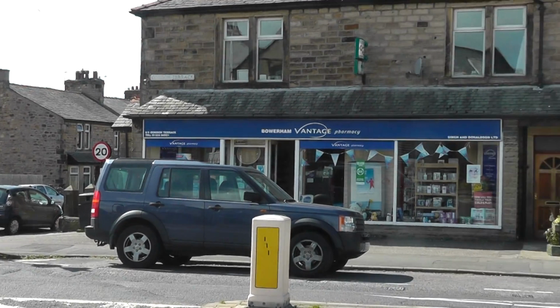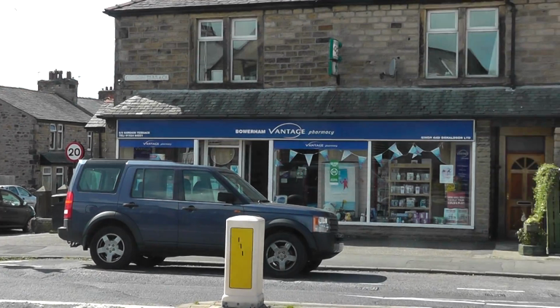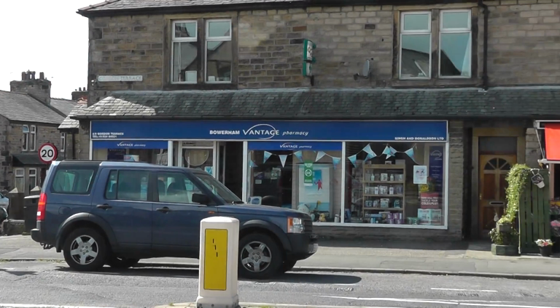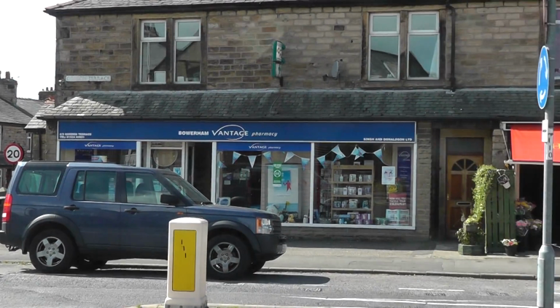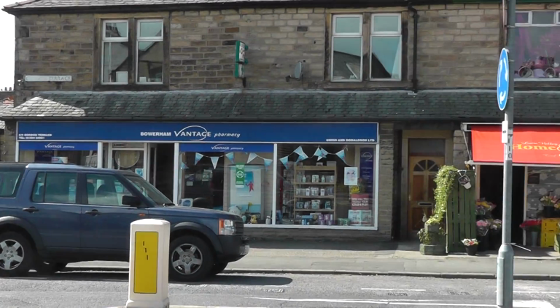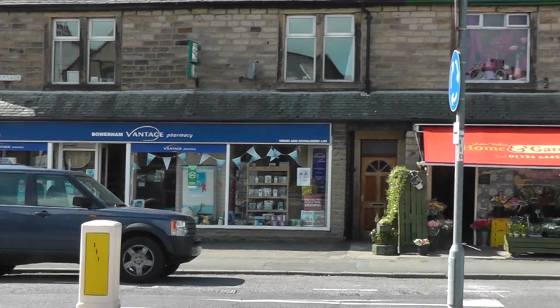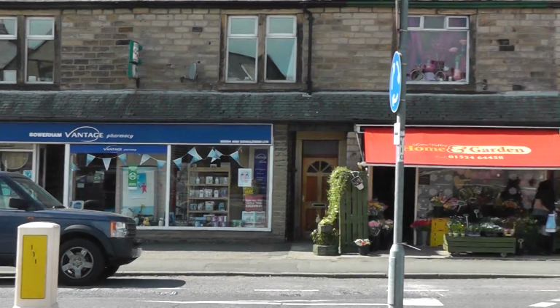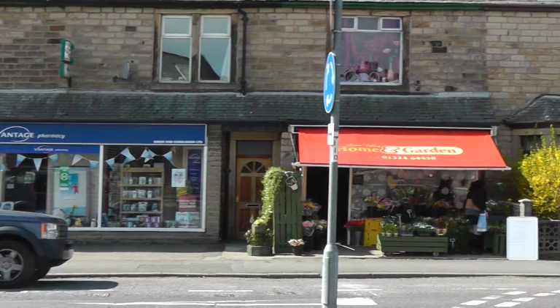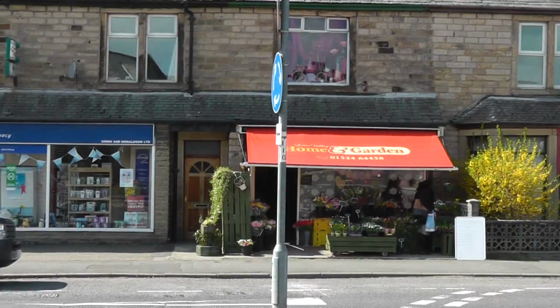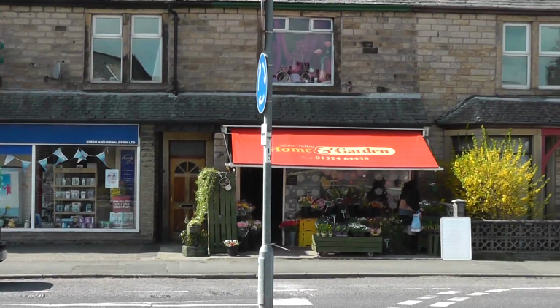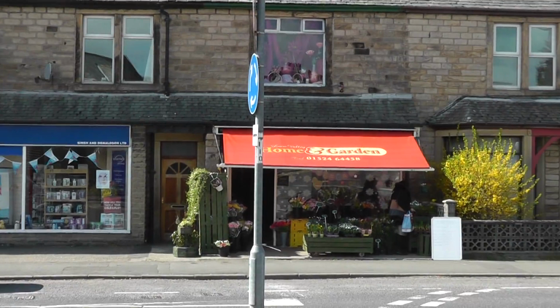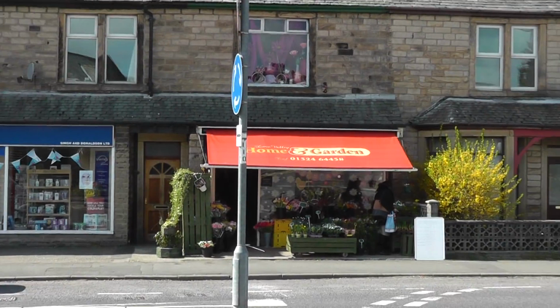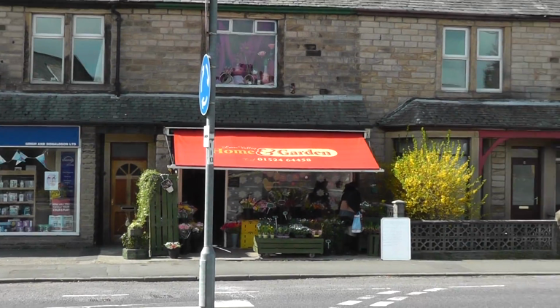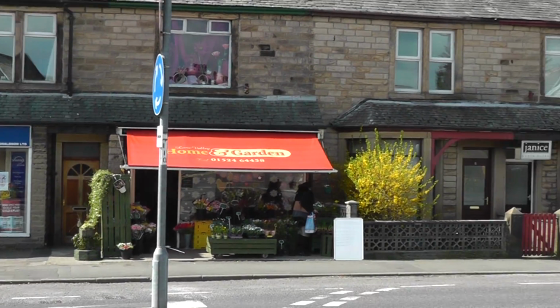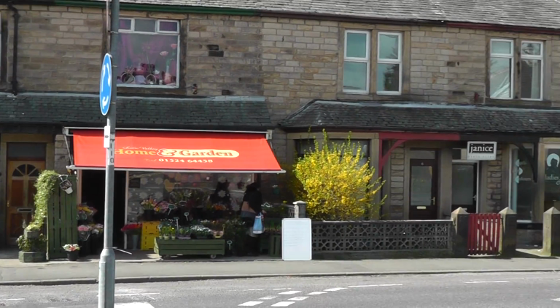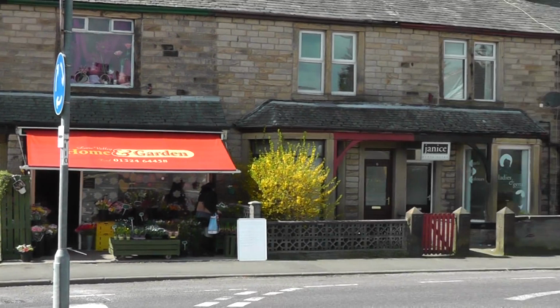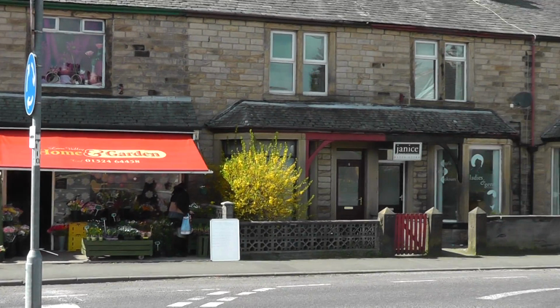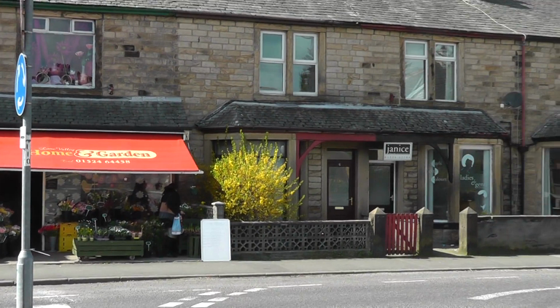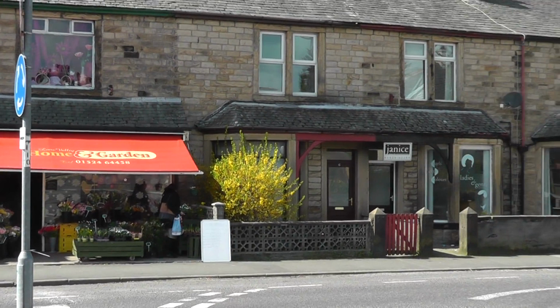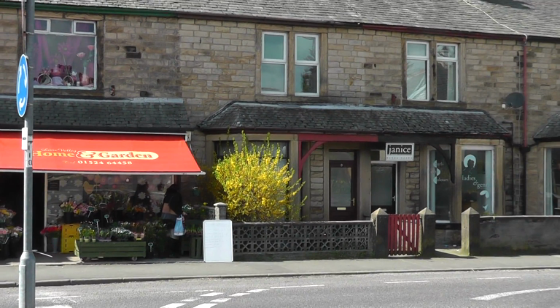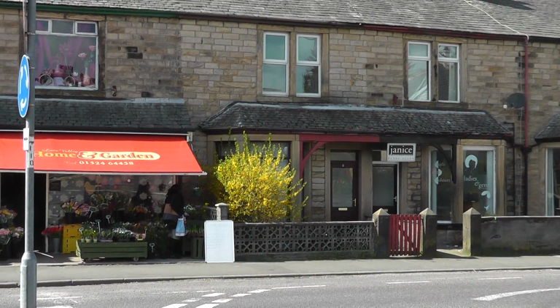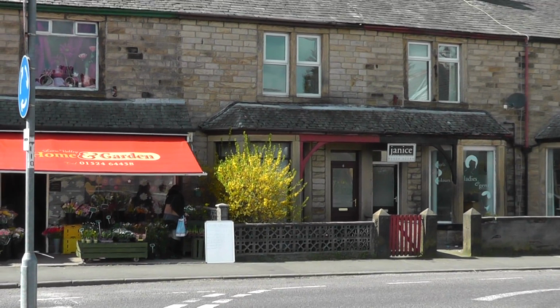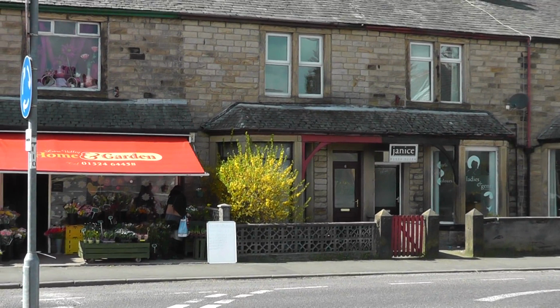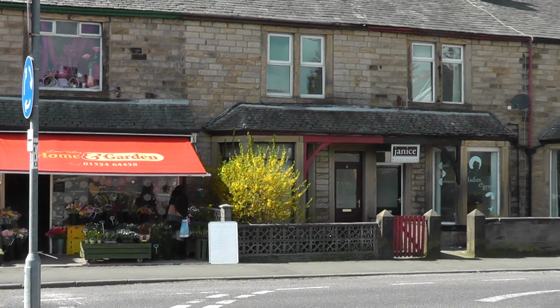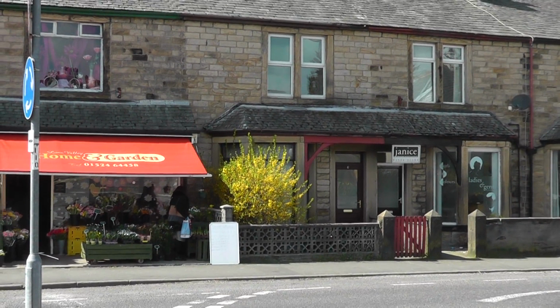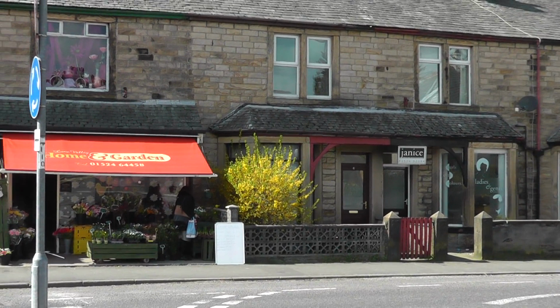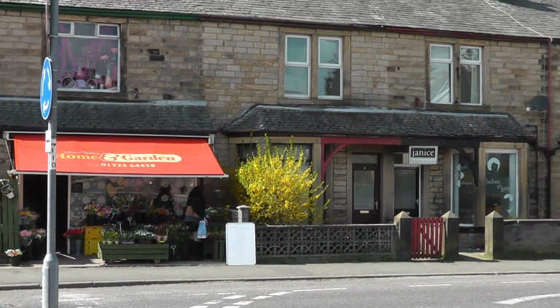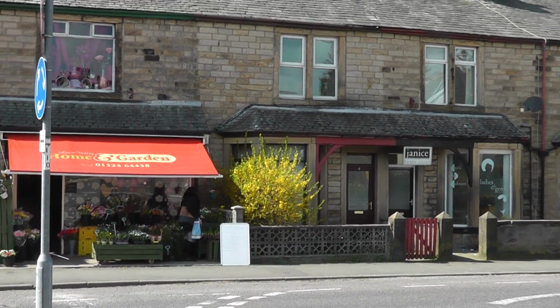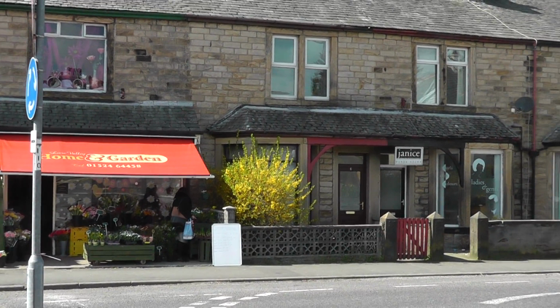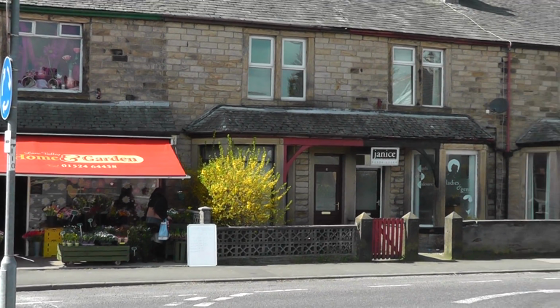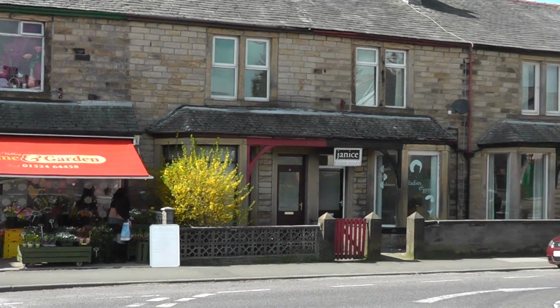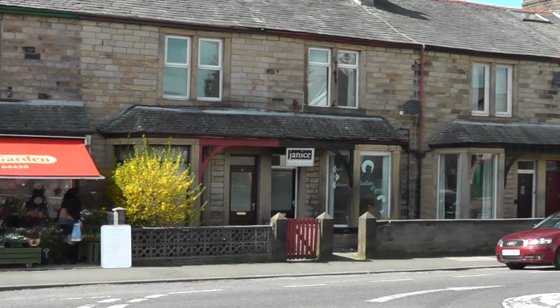There, a flower shop. Next up the hairdressers — a hairdresser, one of several.